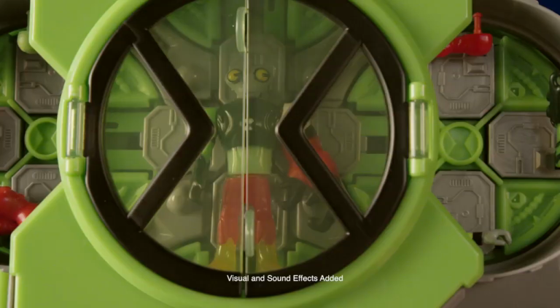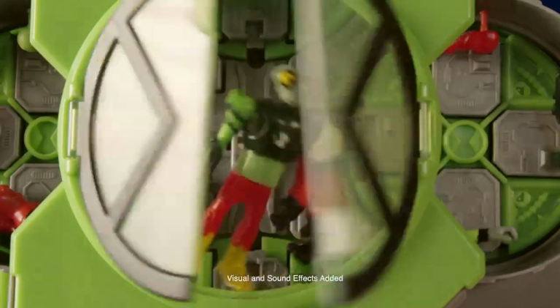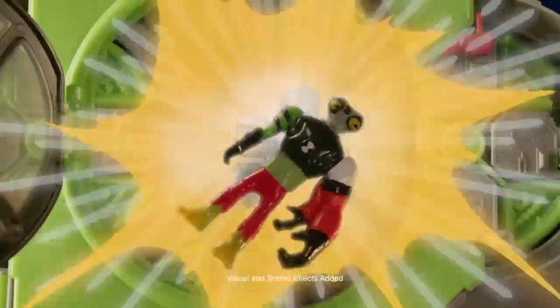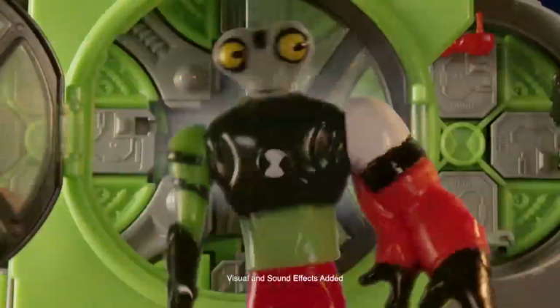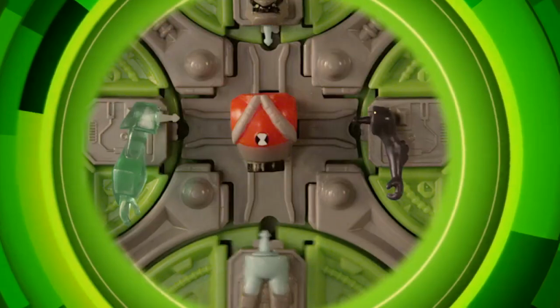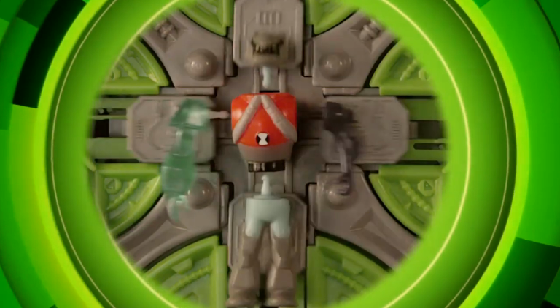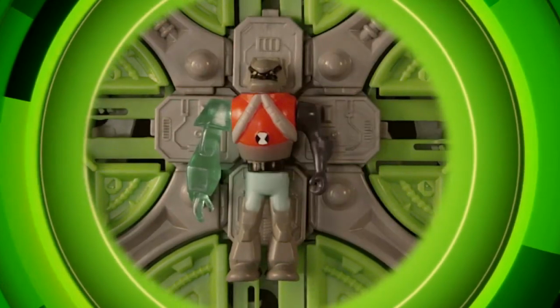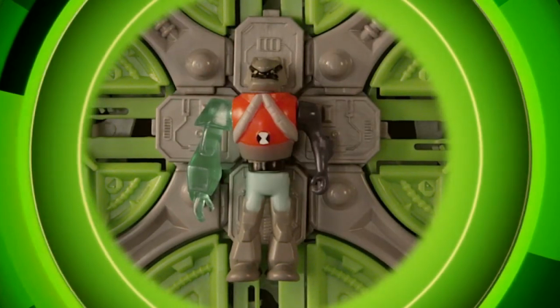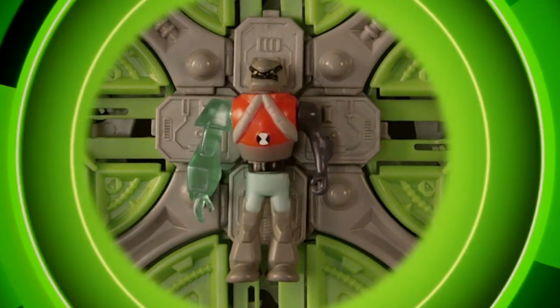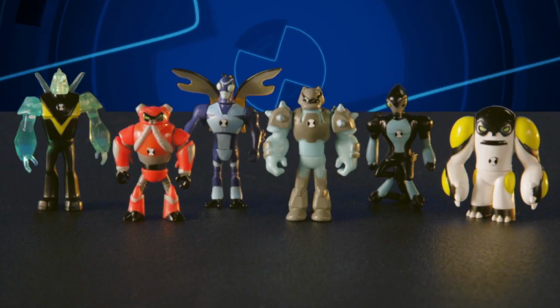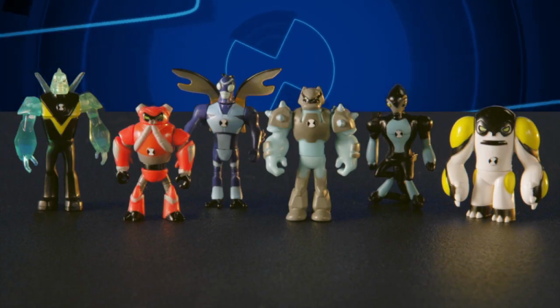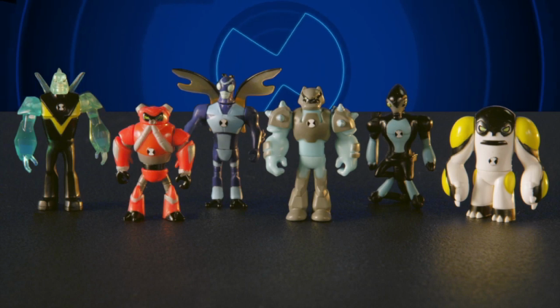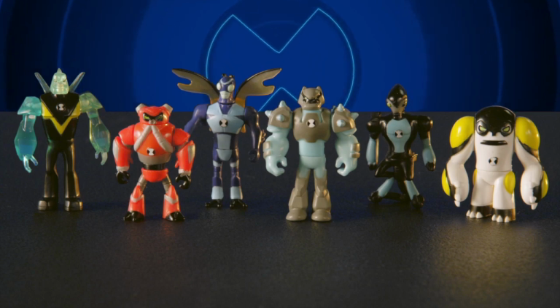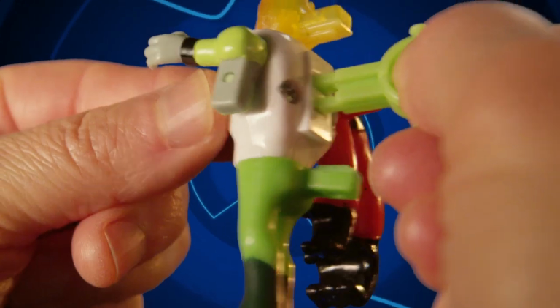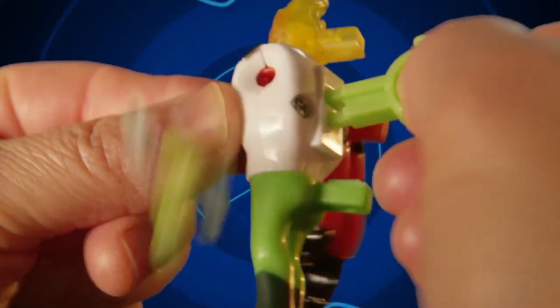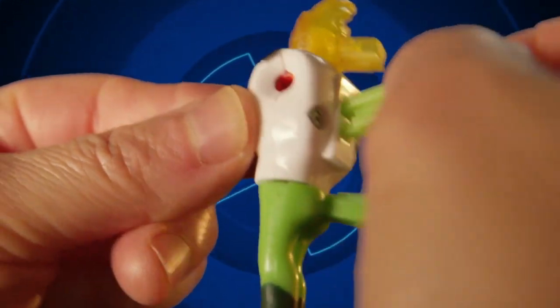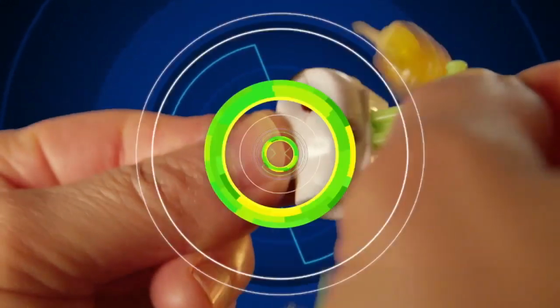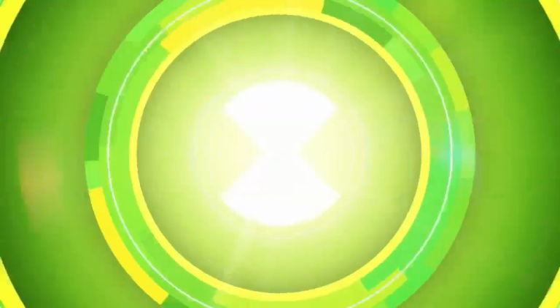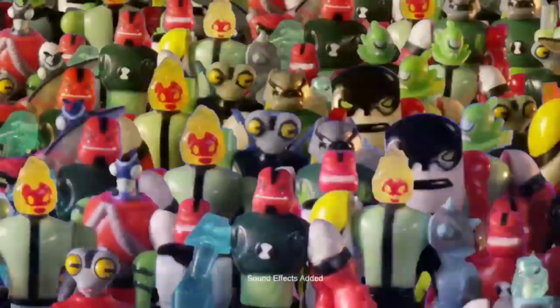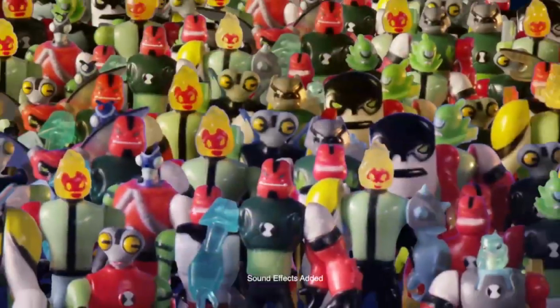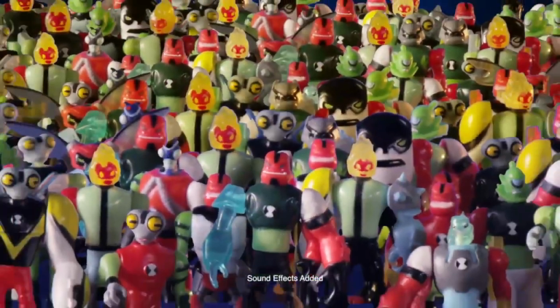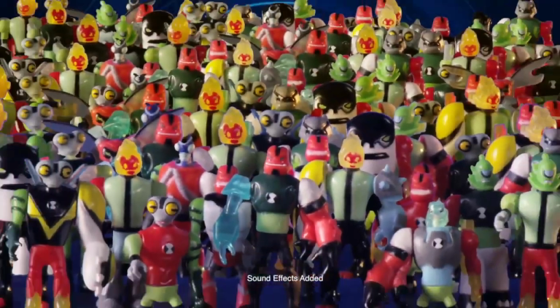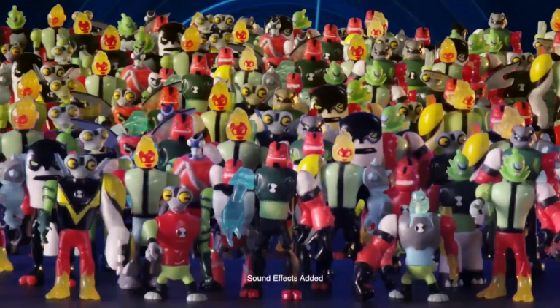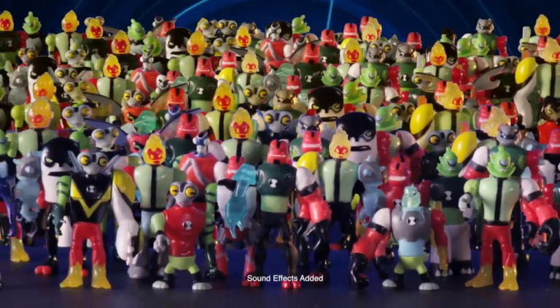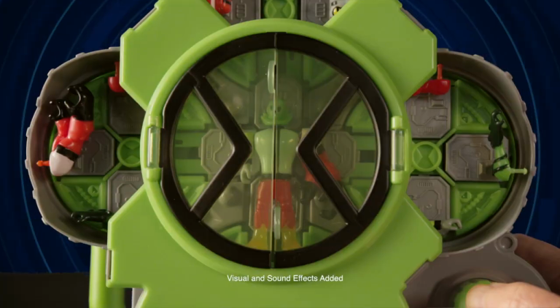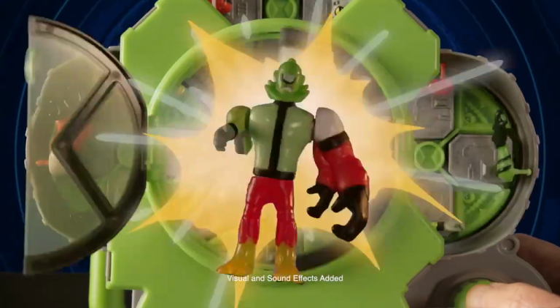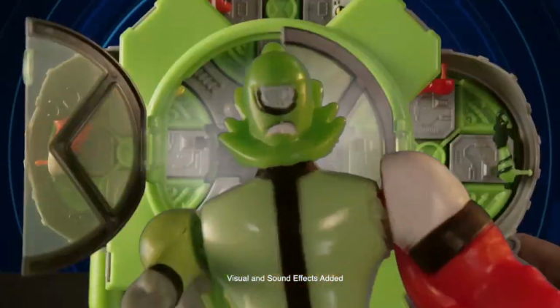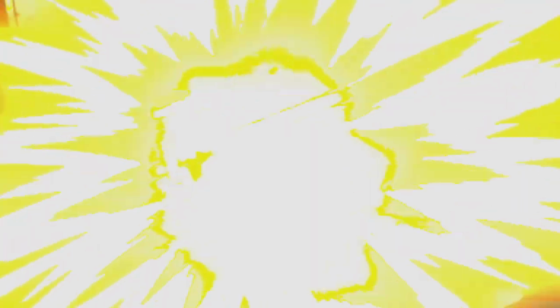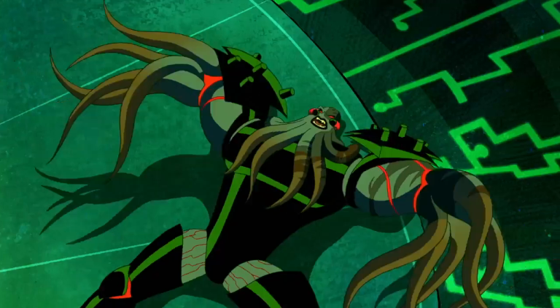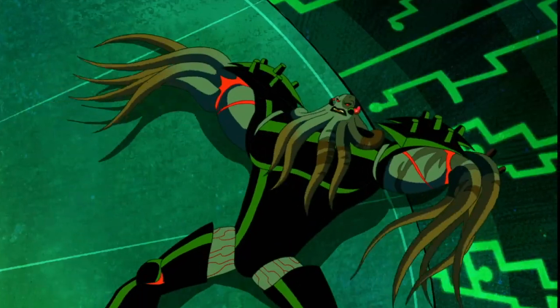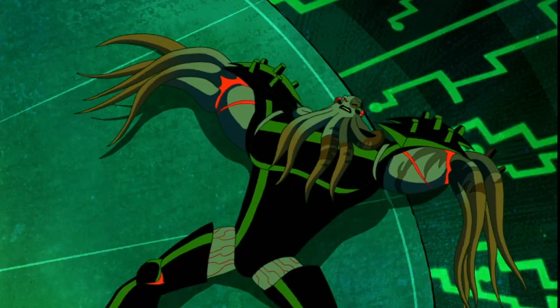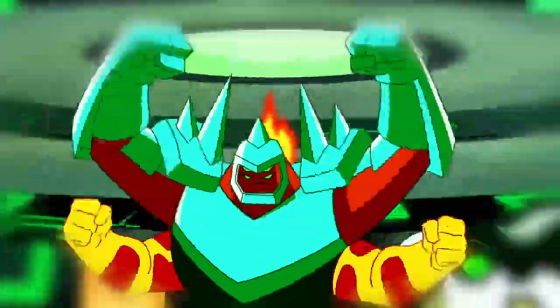You can create the ultimate alien army with more figure packs for even more combinations over and over again to win the battle. Yeah!